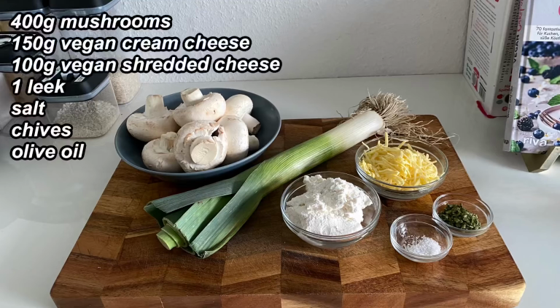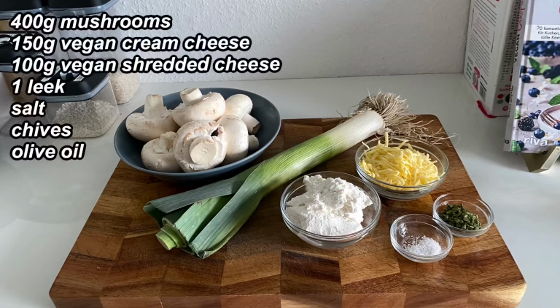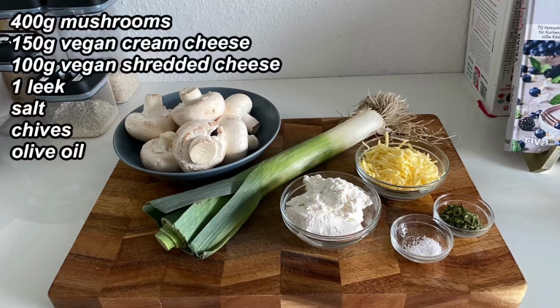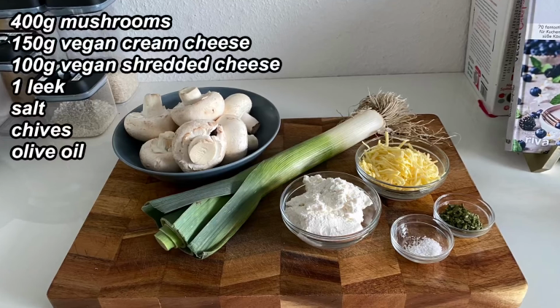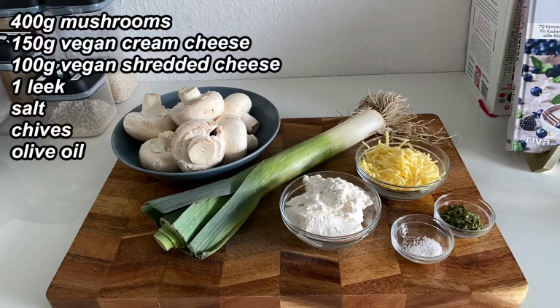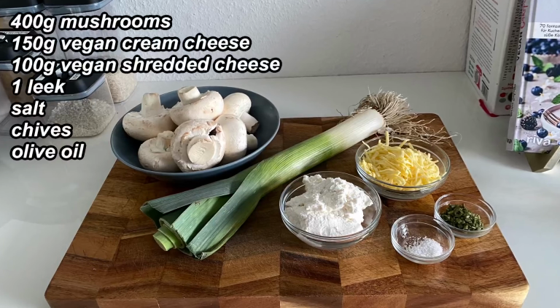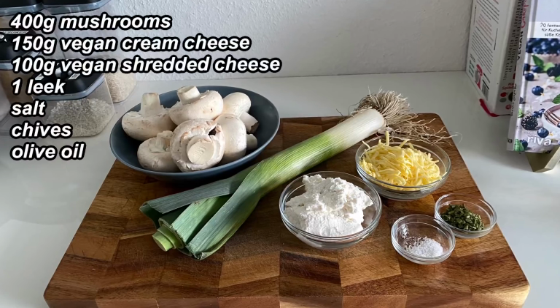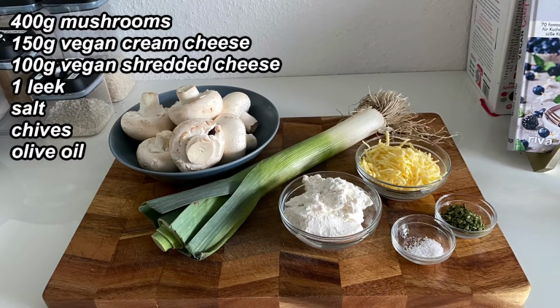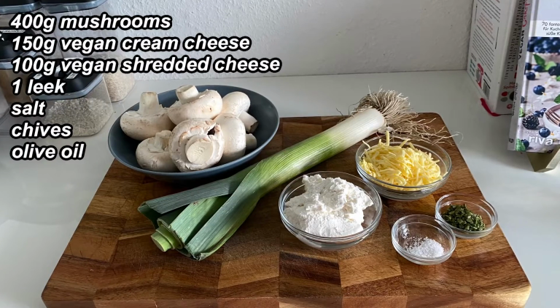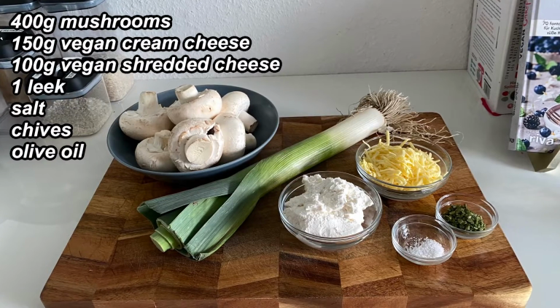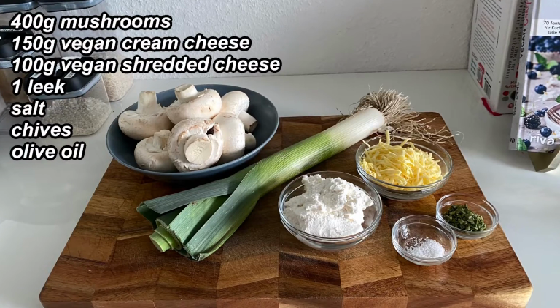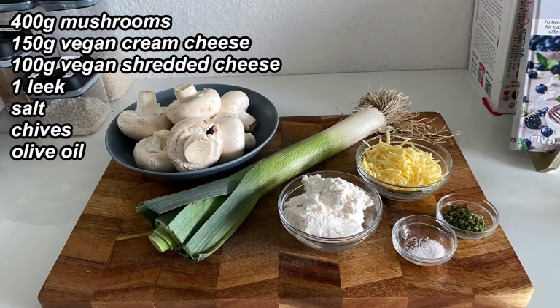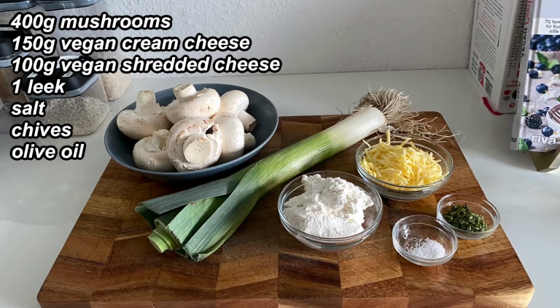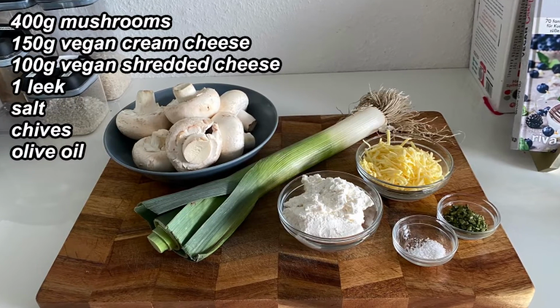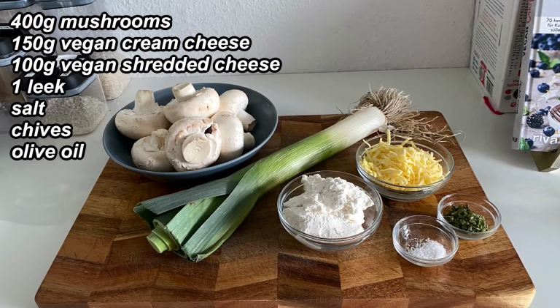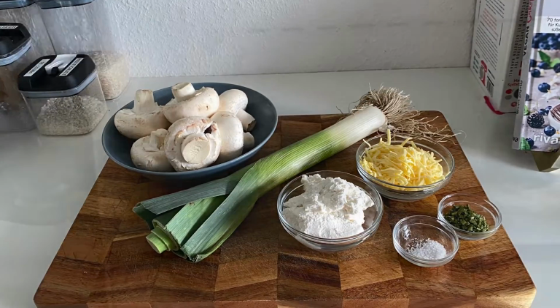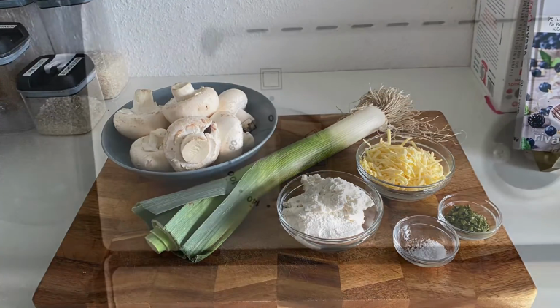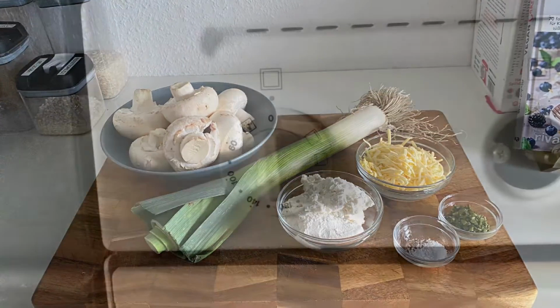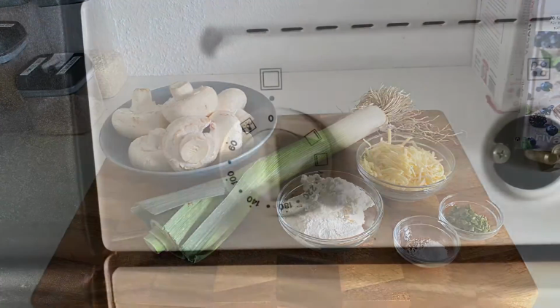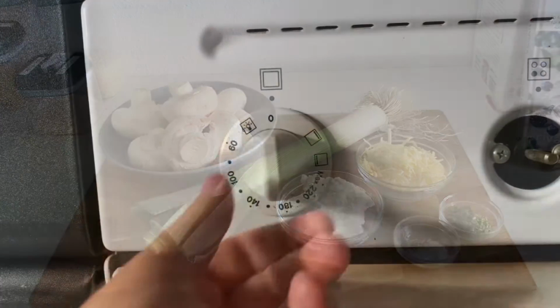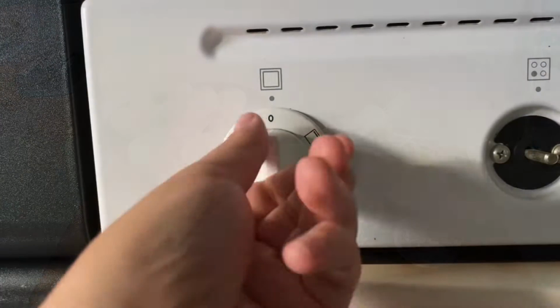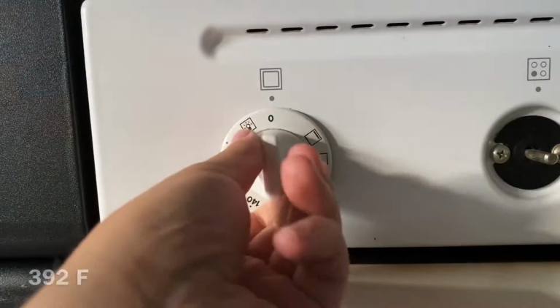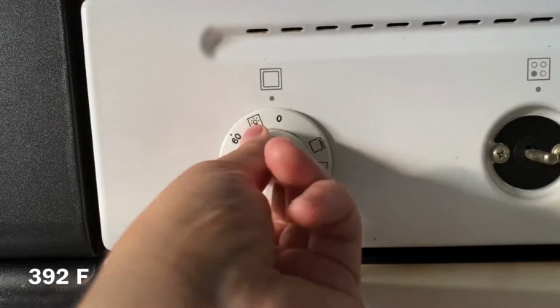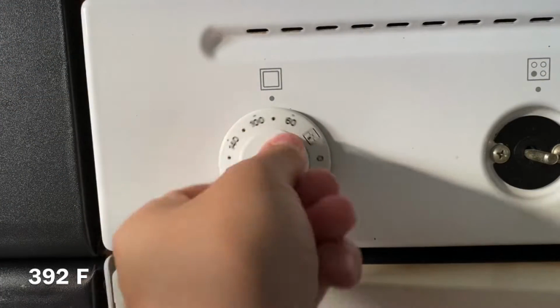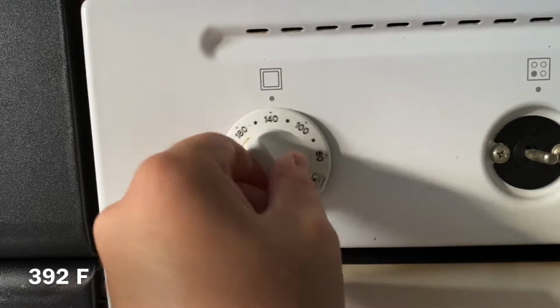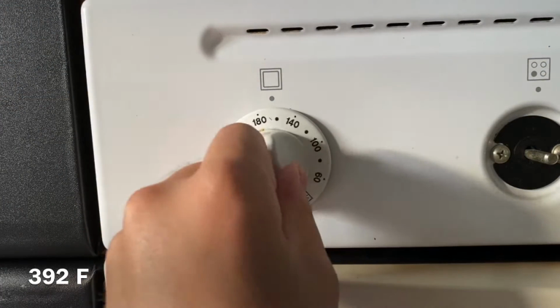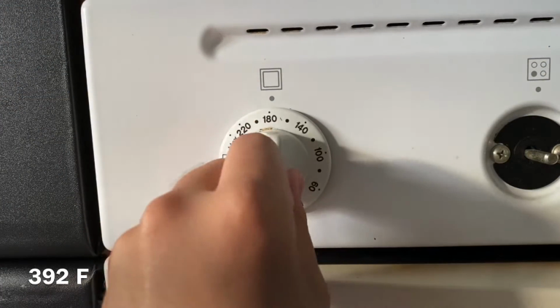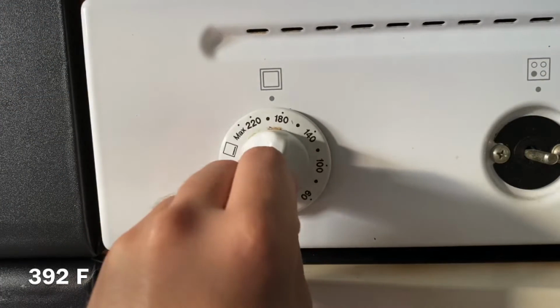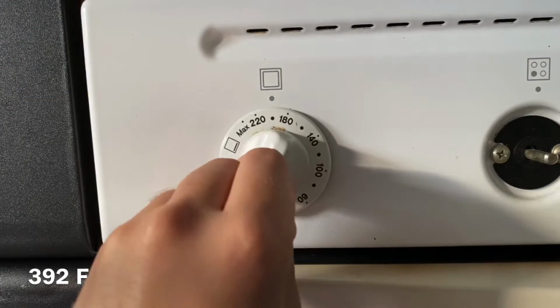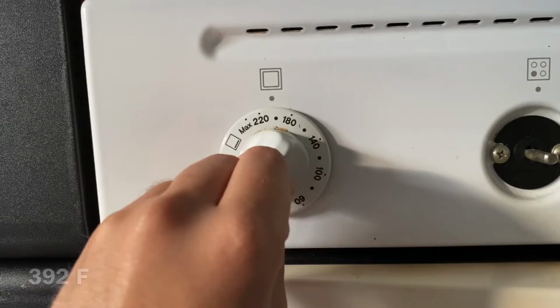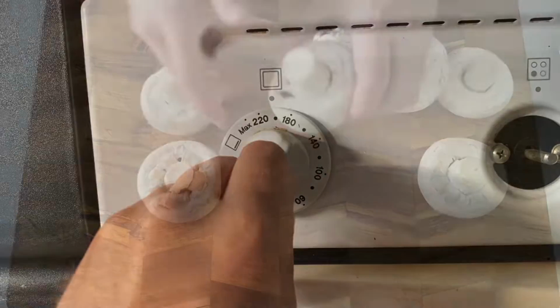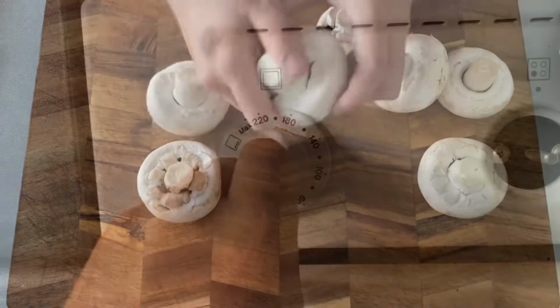These filled mushrooms are a perfect snack for any mushroom lover. Start by preheating your oven to 200°C.